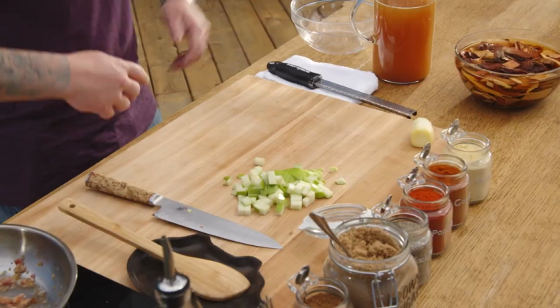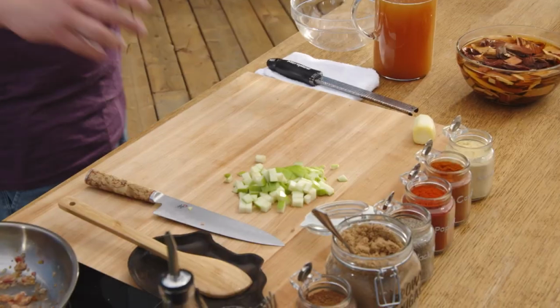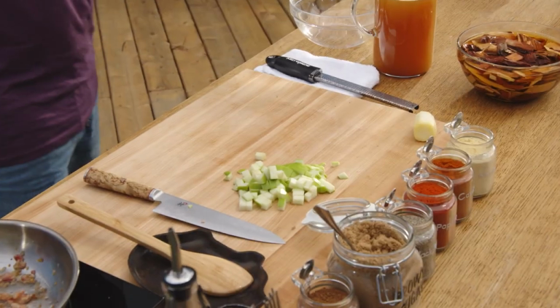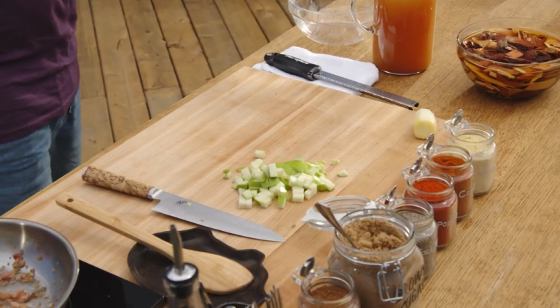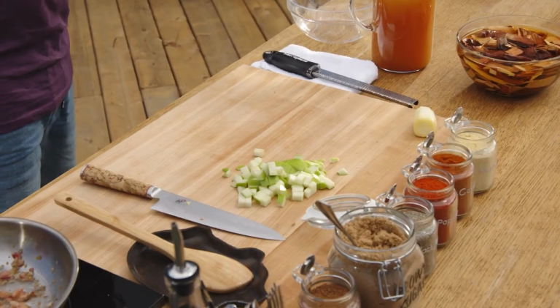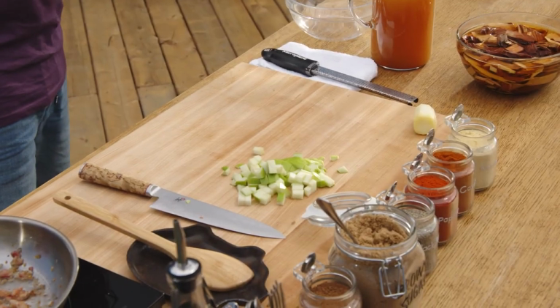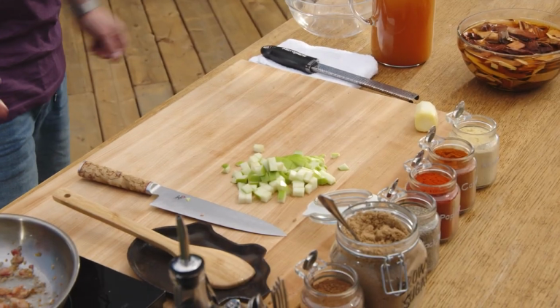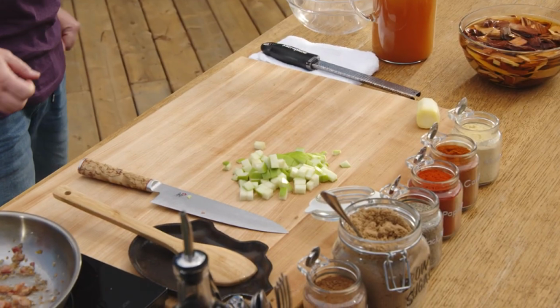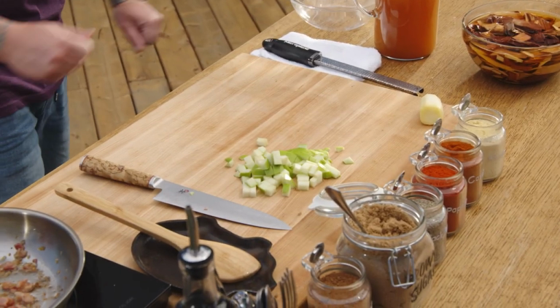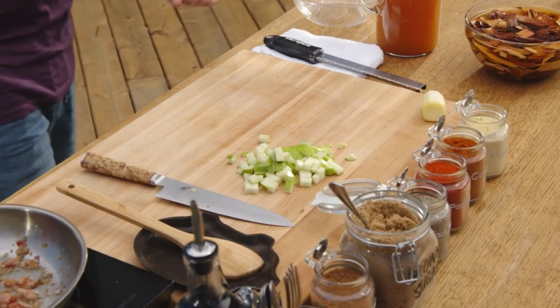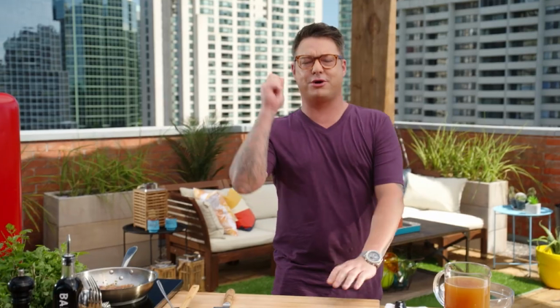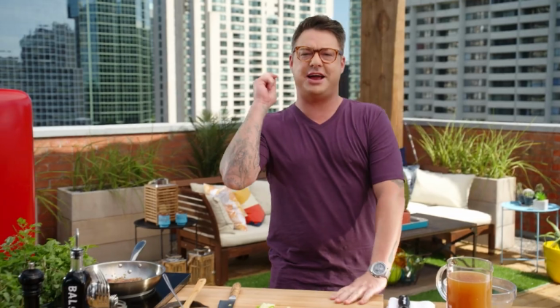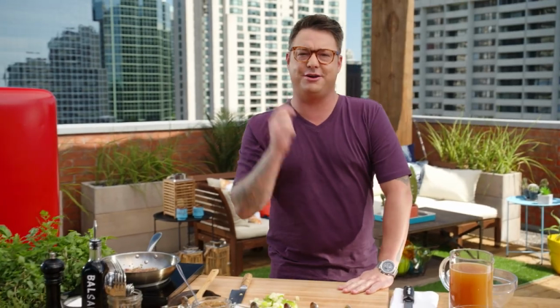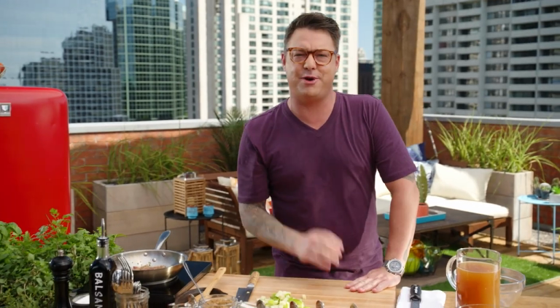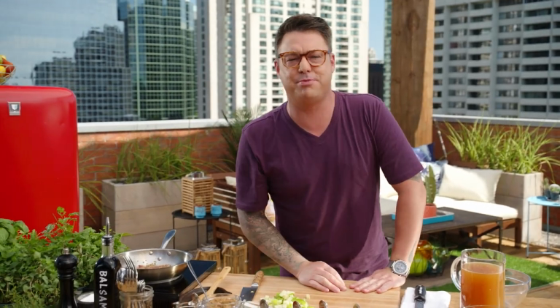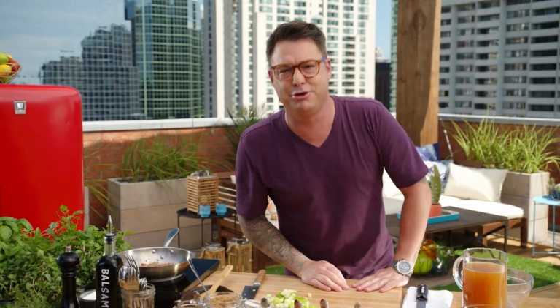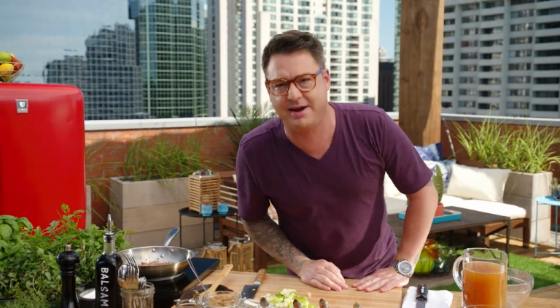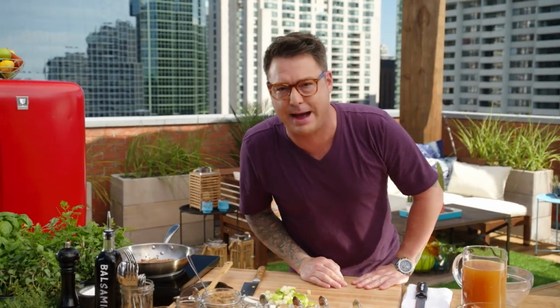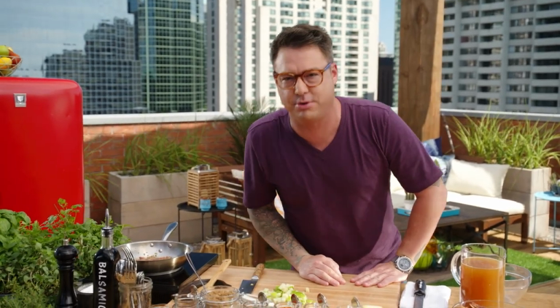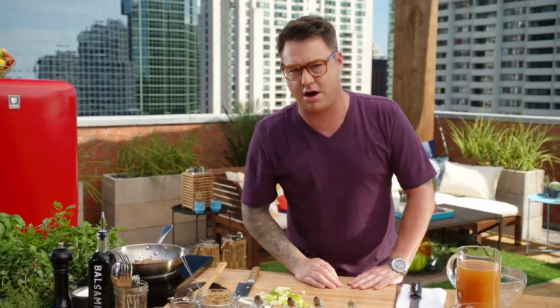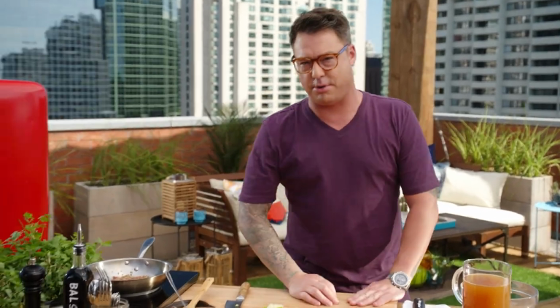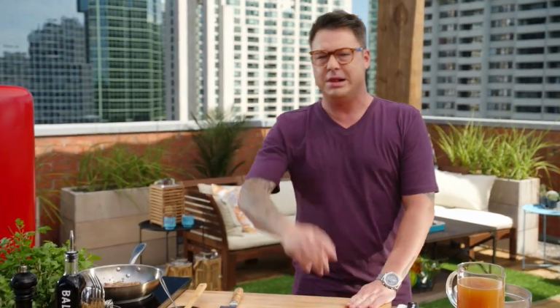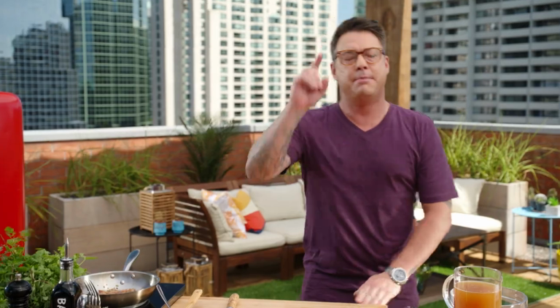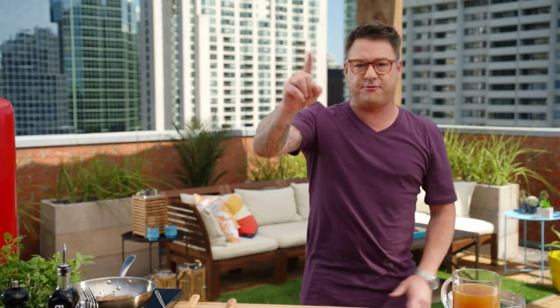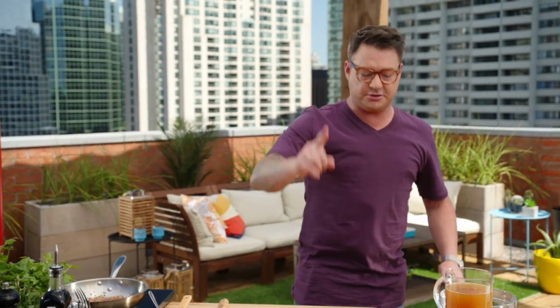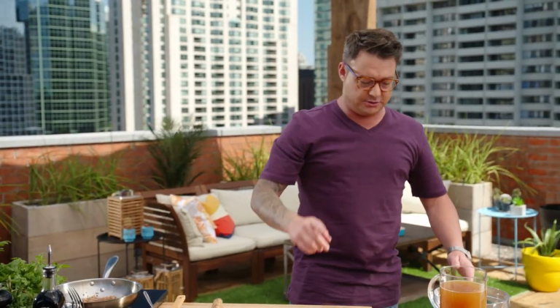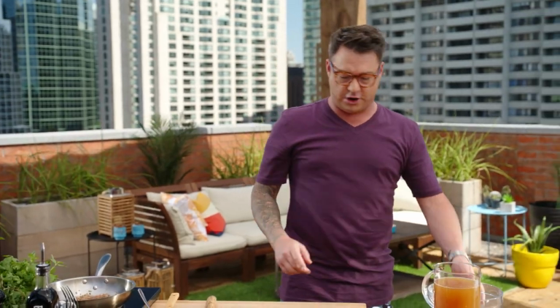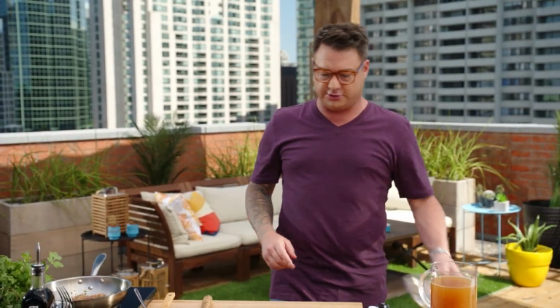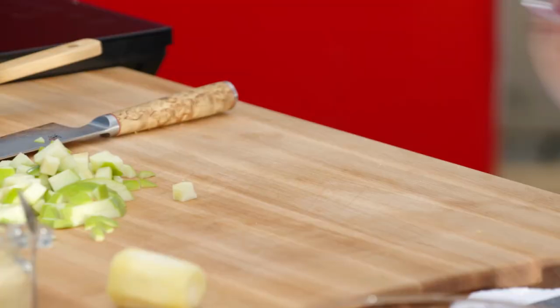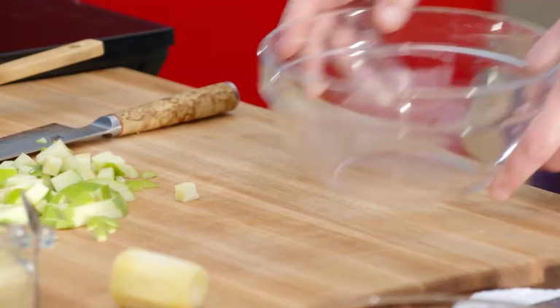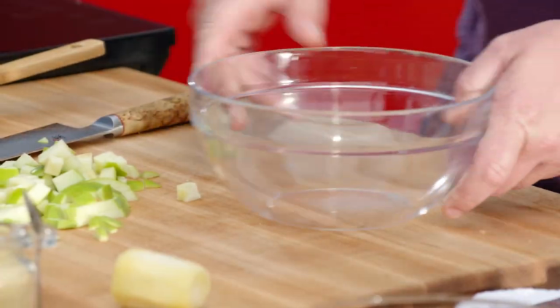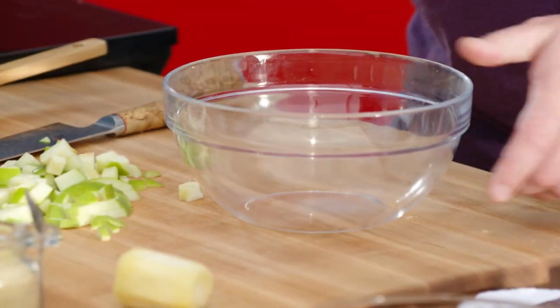So this is my Applewood smoked pork tenderloin with blueberry apple compote. But first things first, we need a rub.